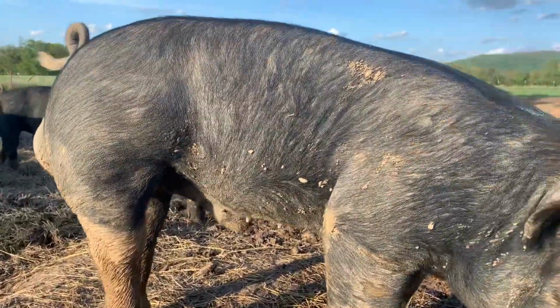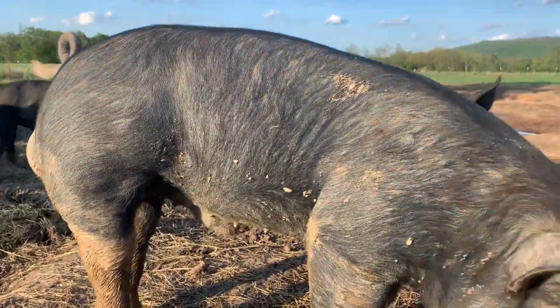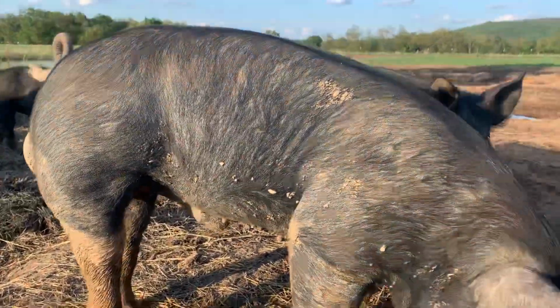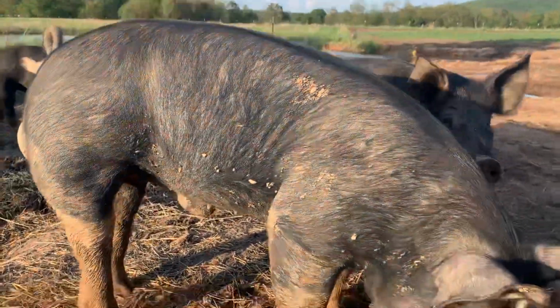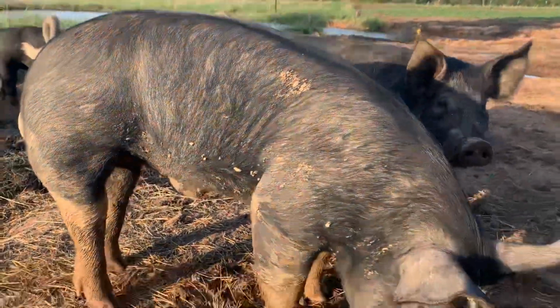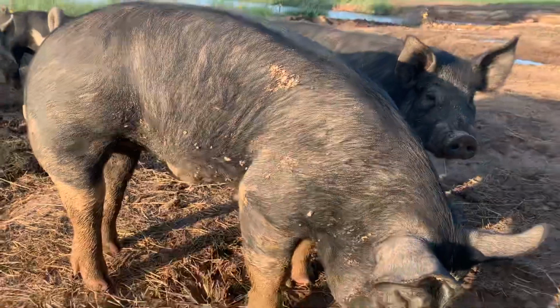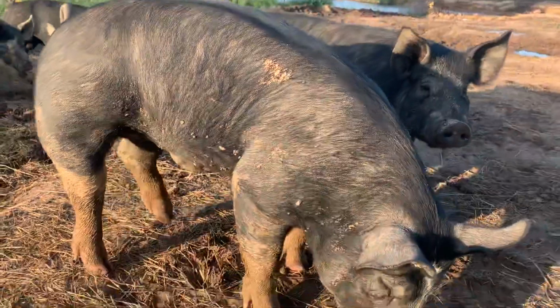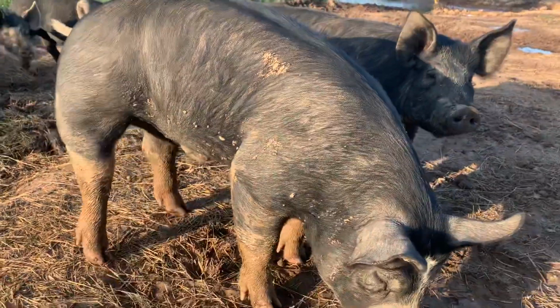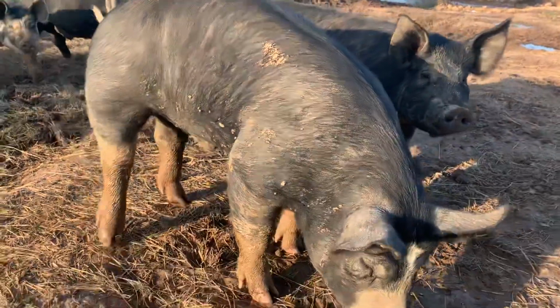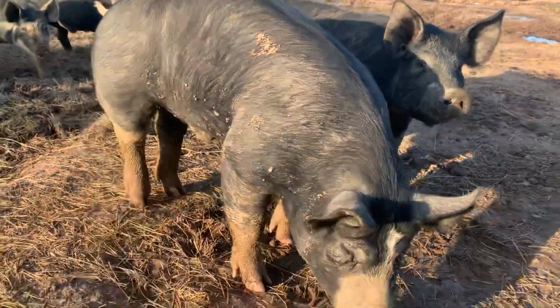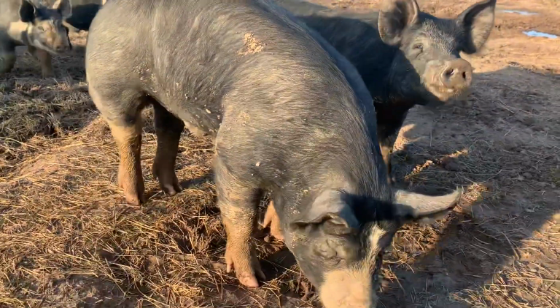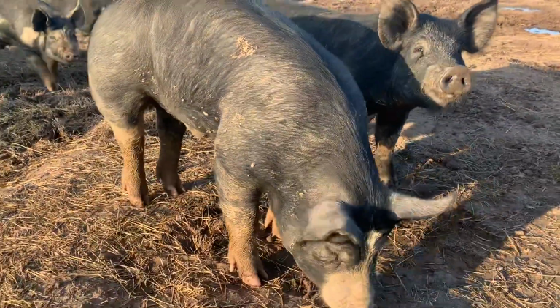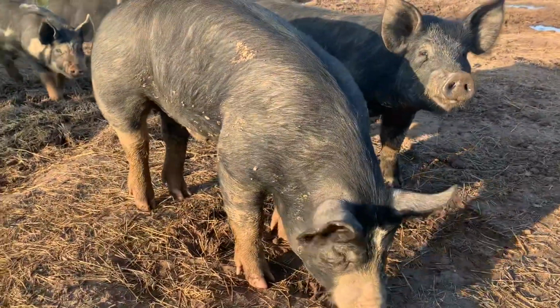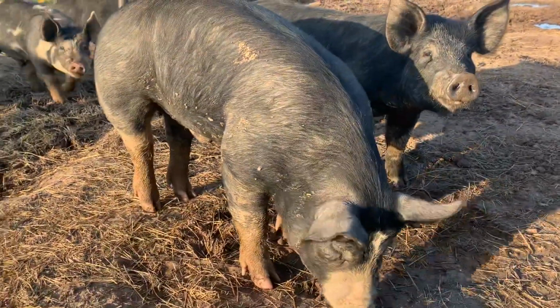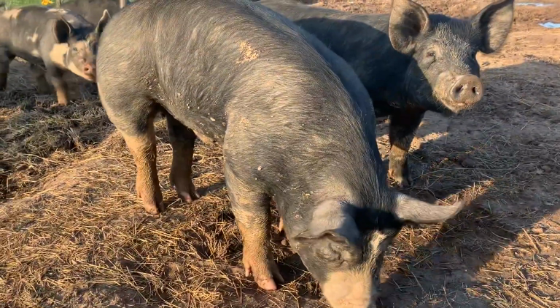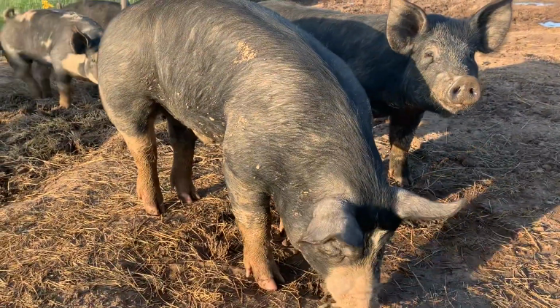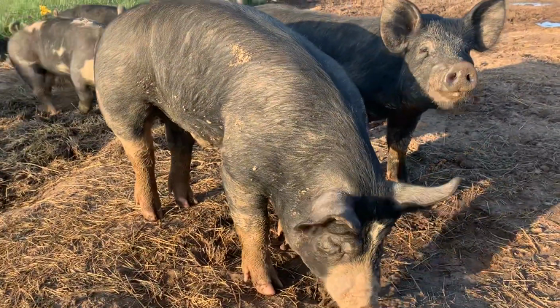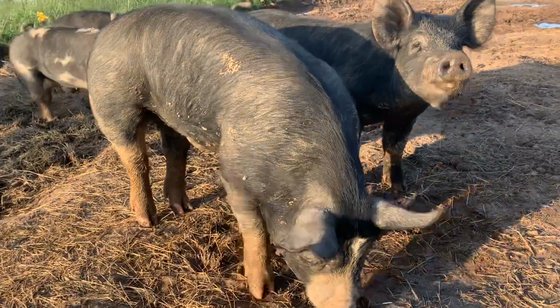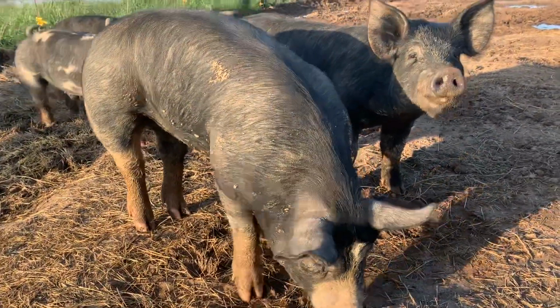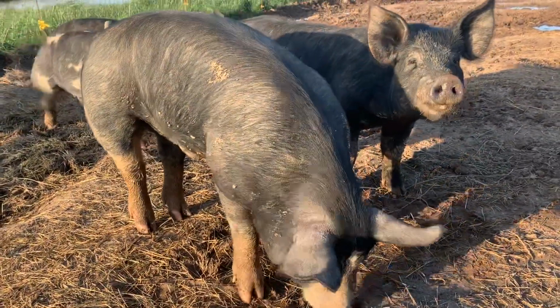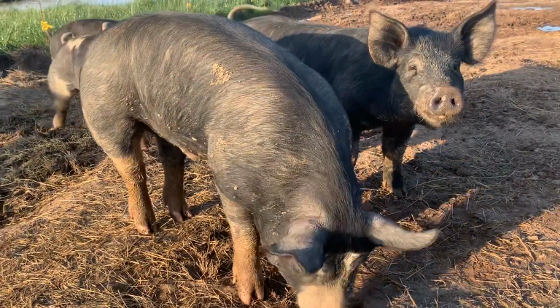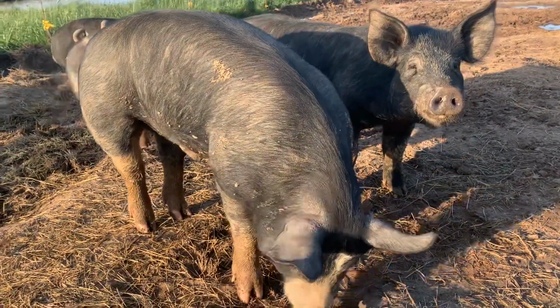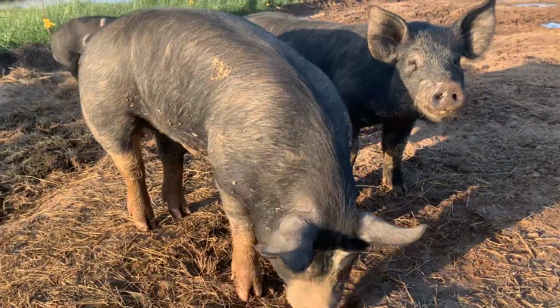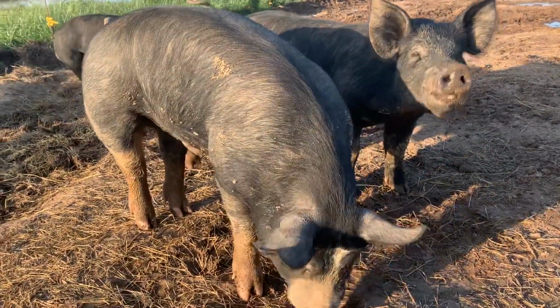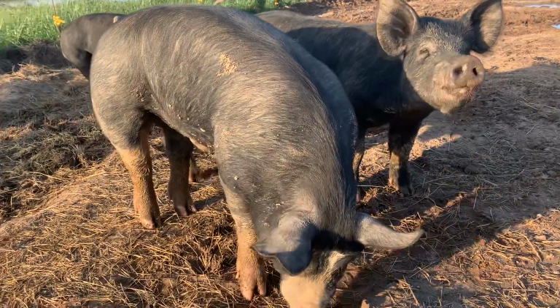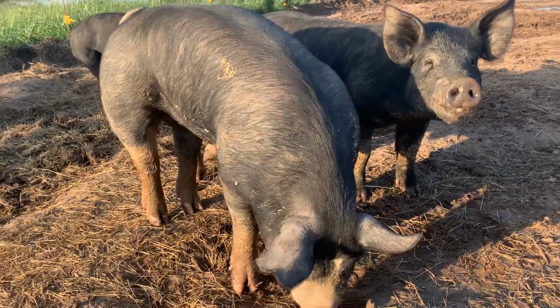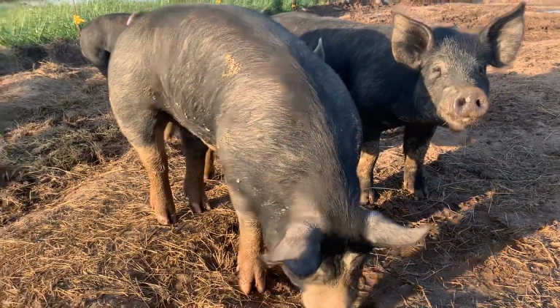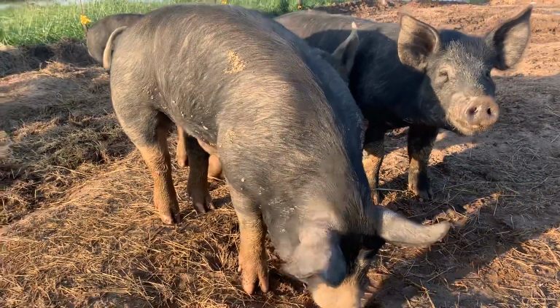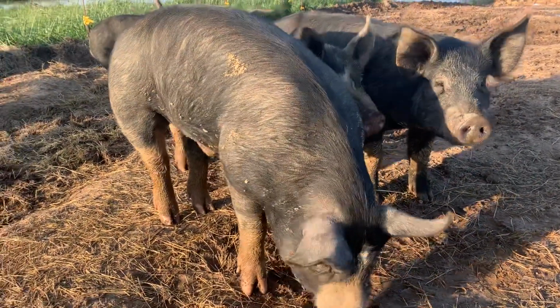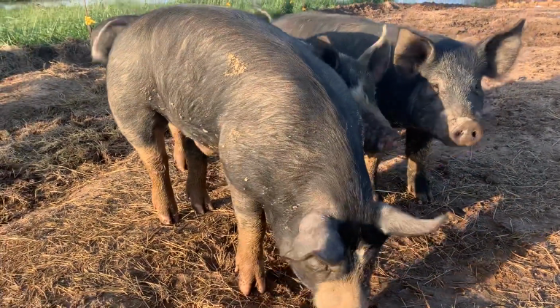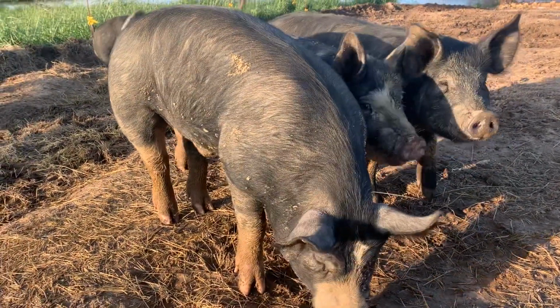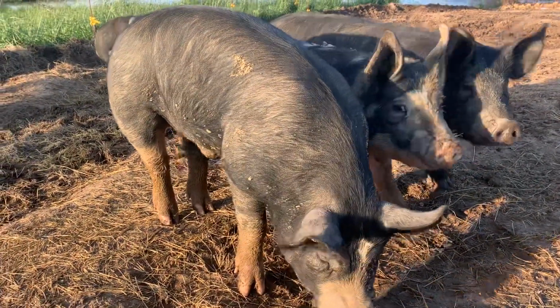He's a nice long boar. He's got some nice width on him.